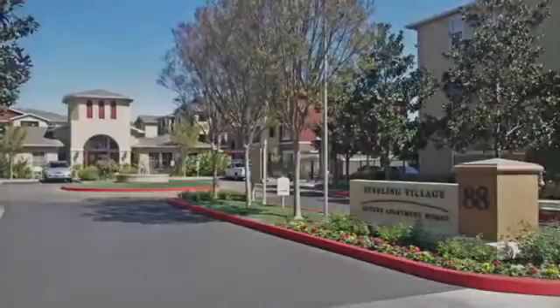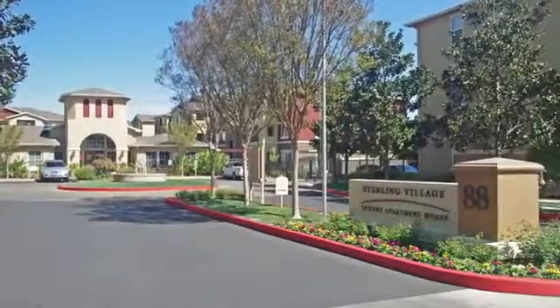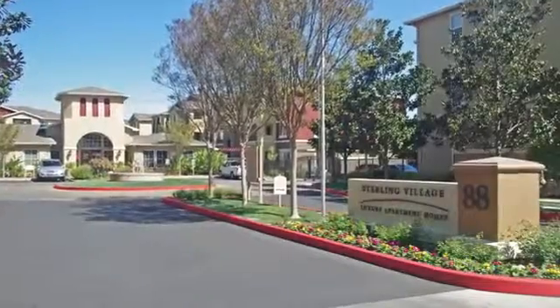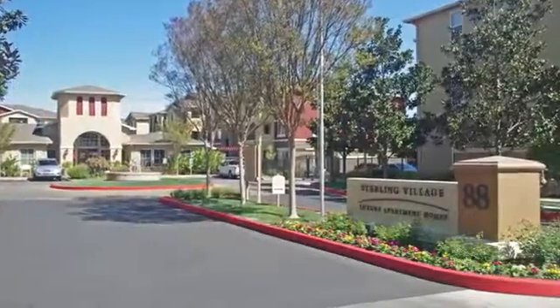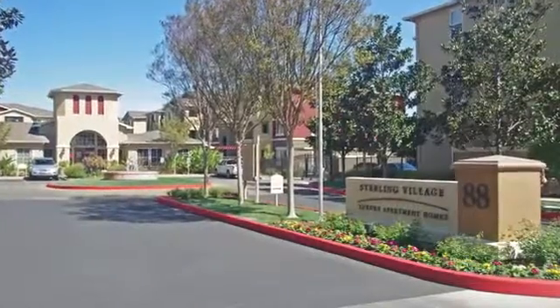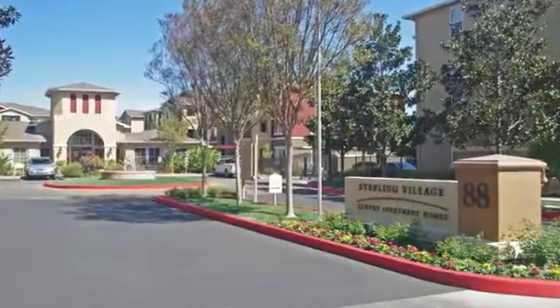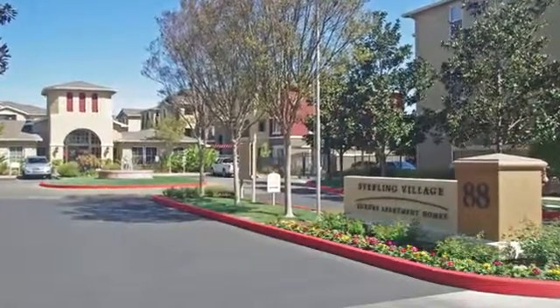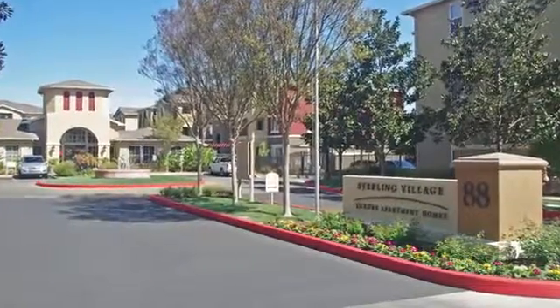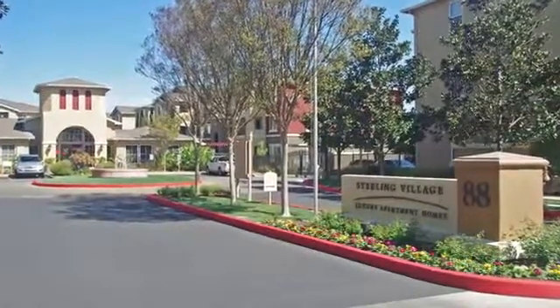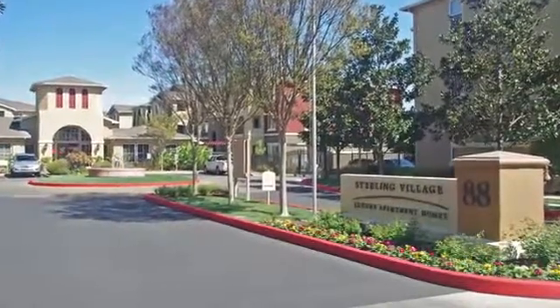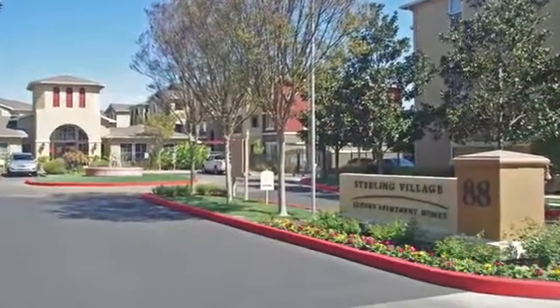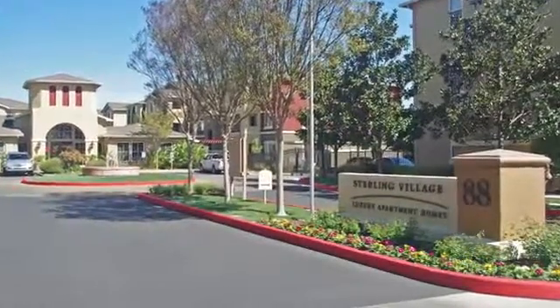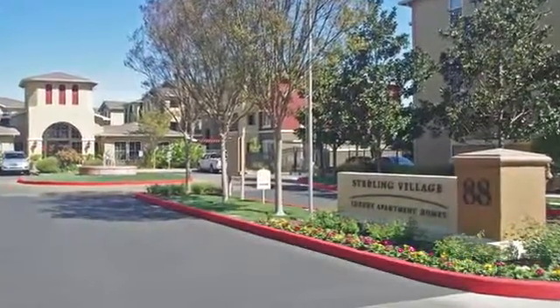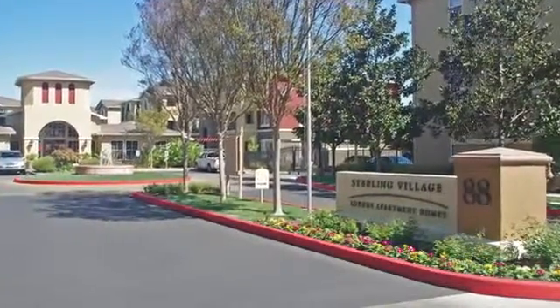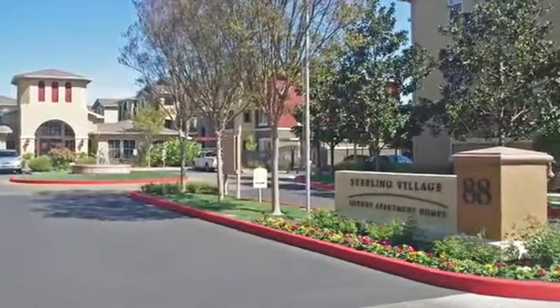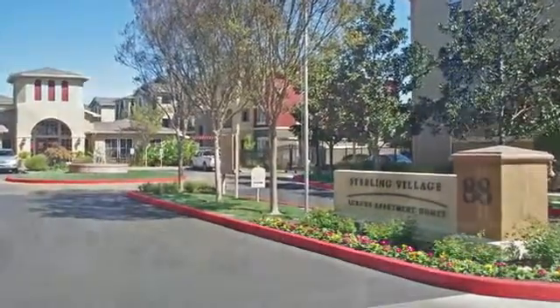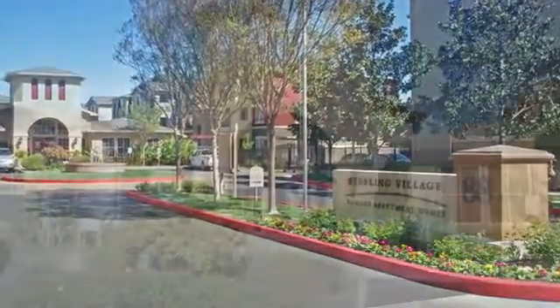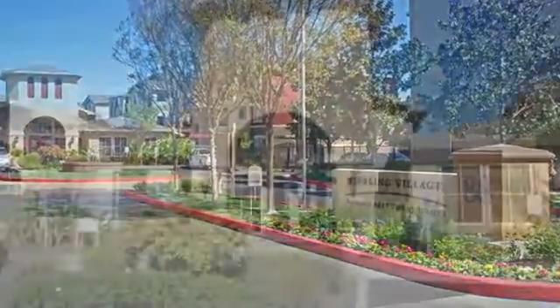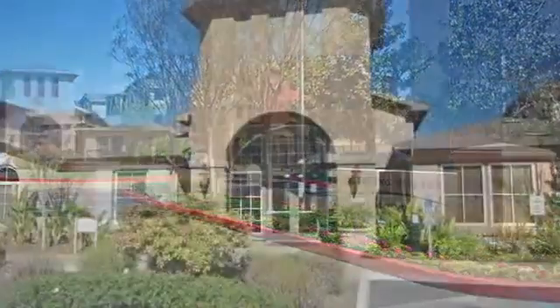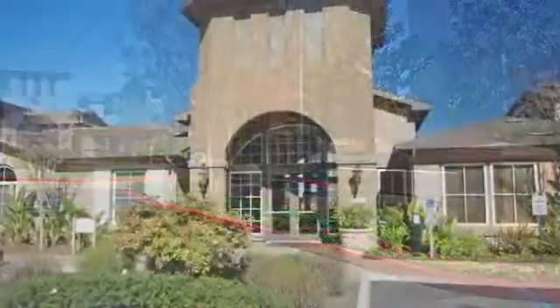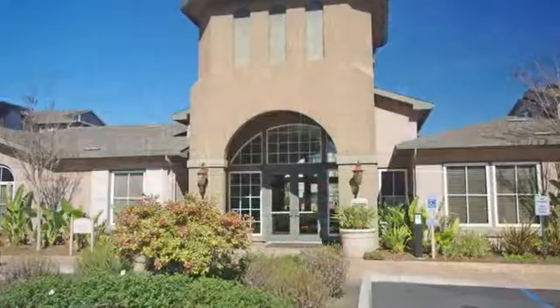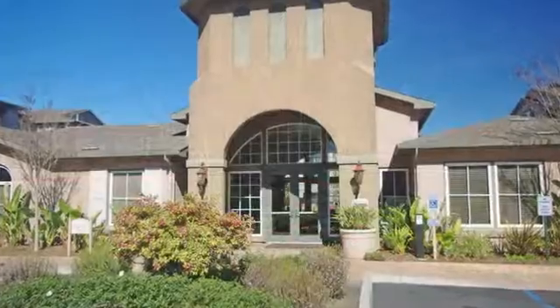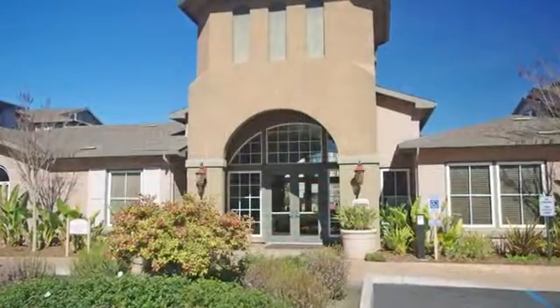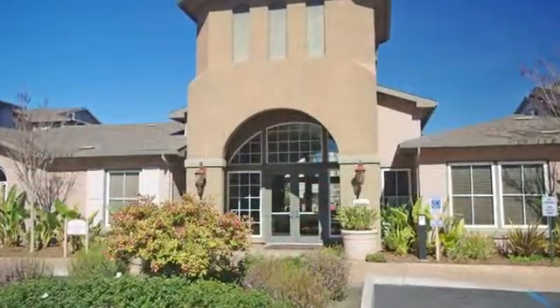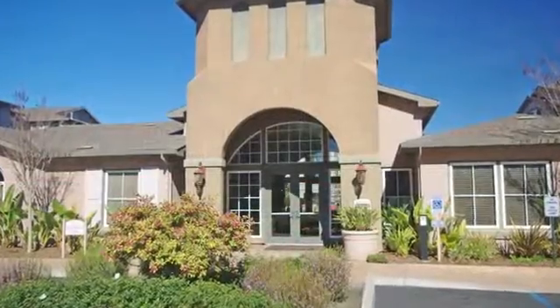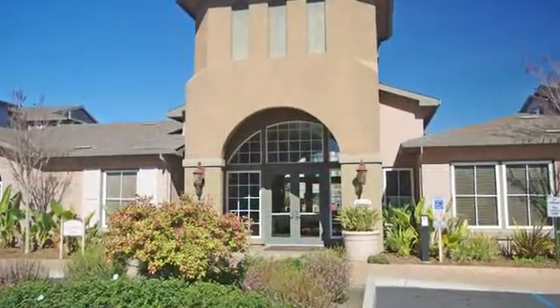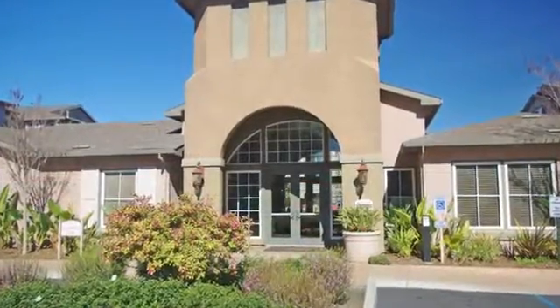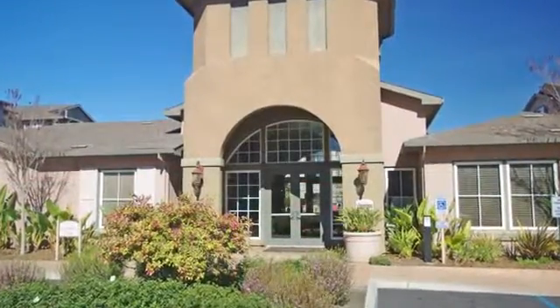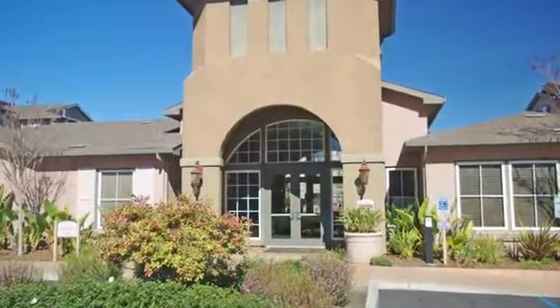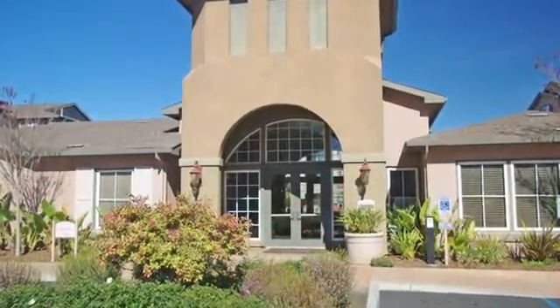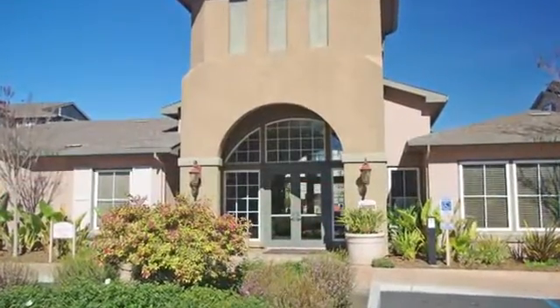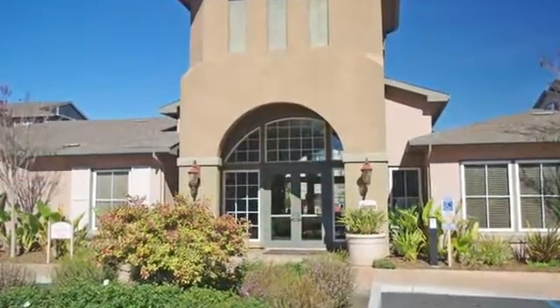We look forward to welcoming you home to Sterling Village. This exciting property has everything you need to enjoy life to the fullest.